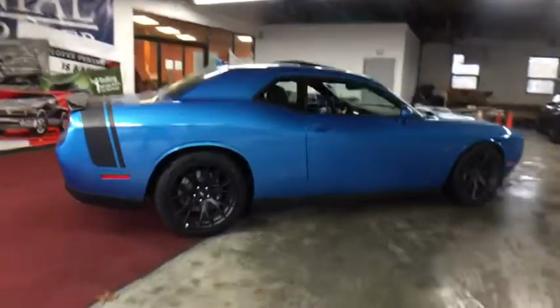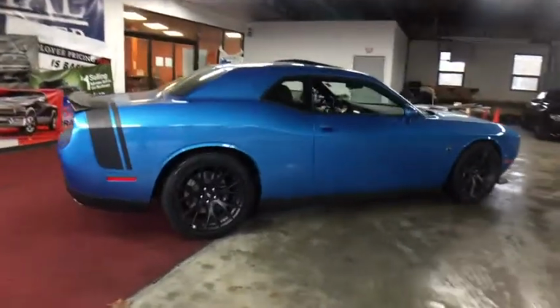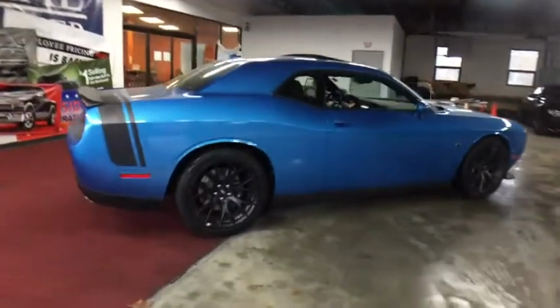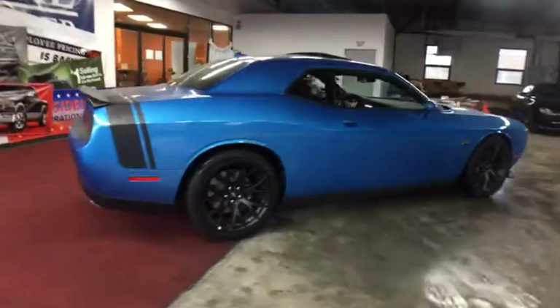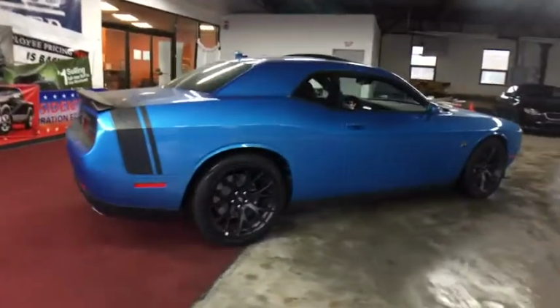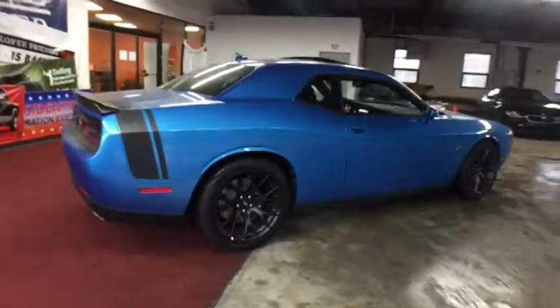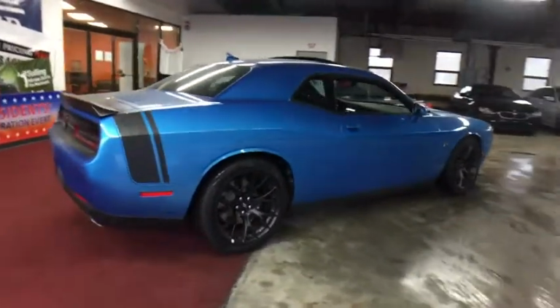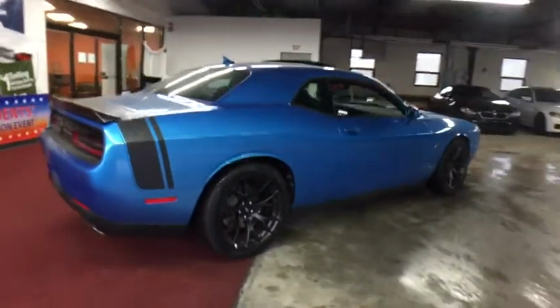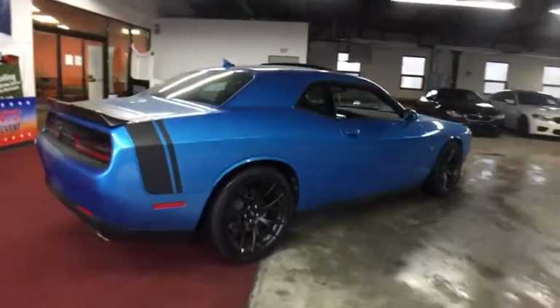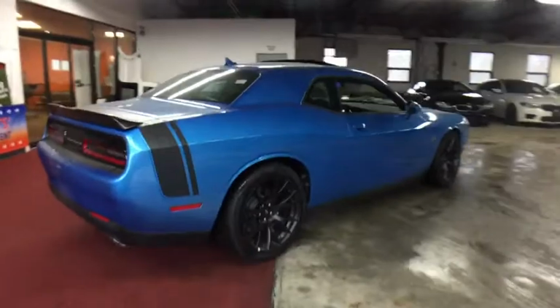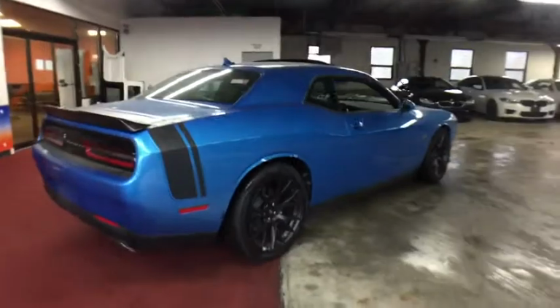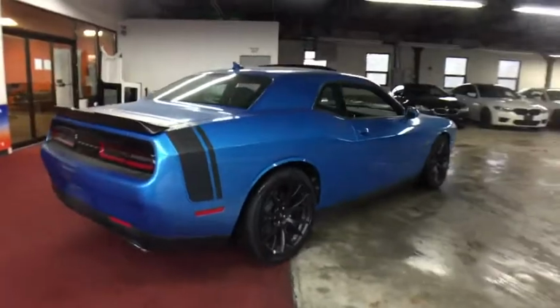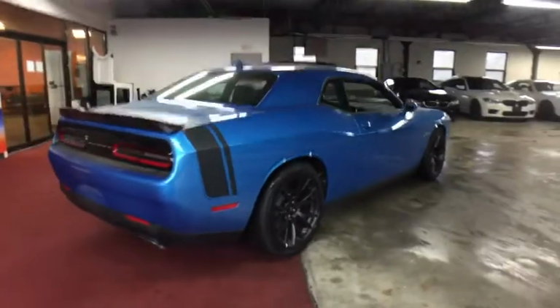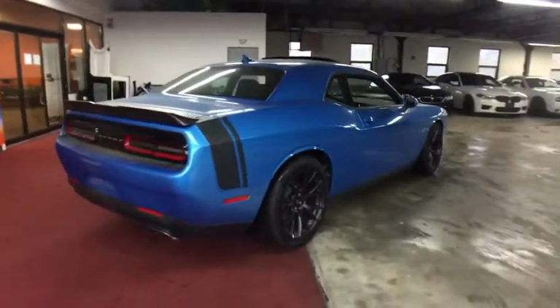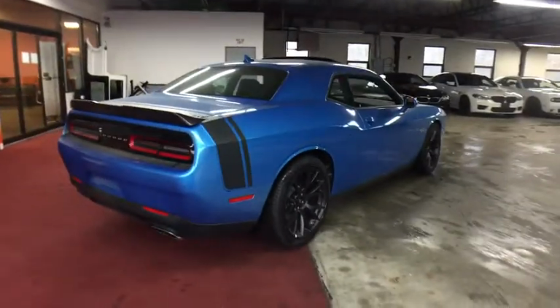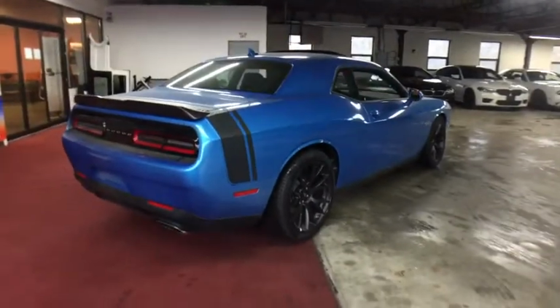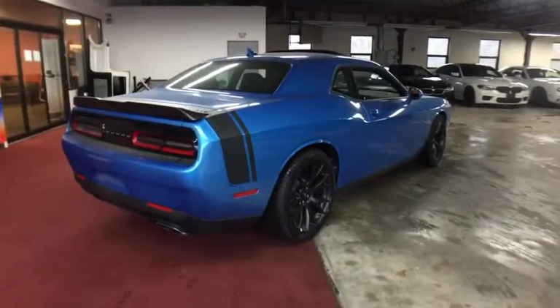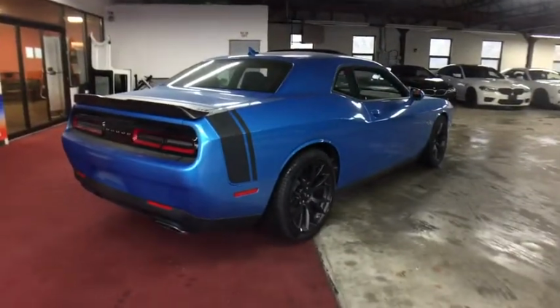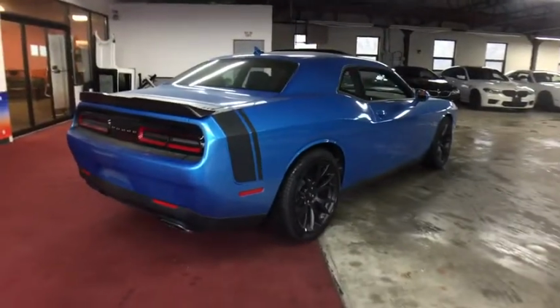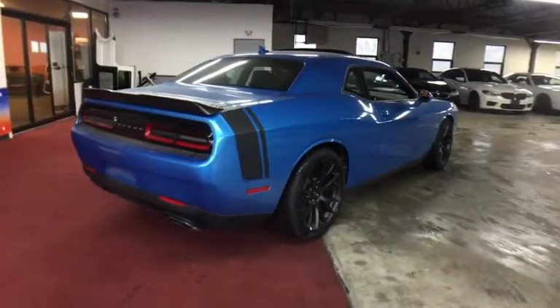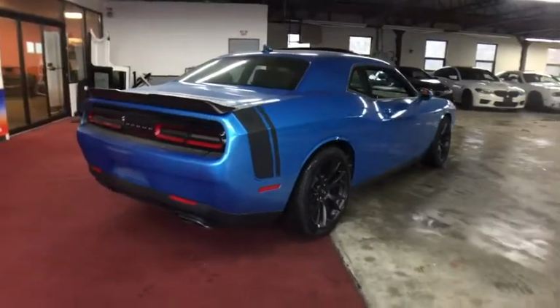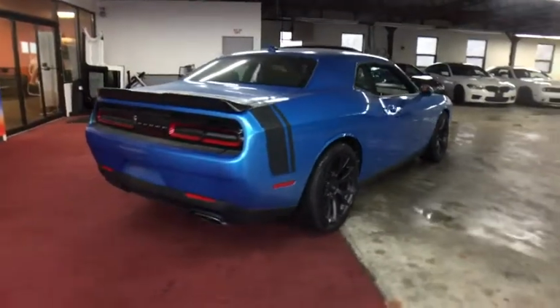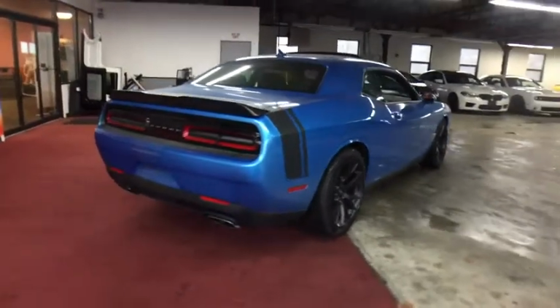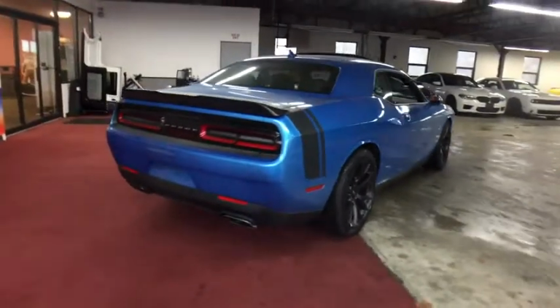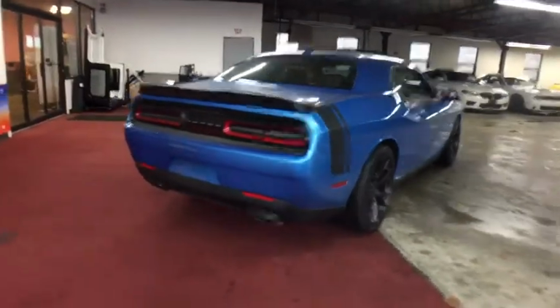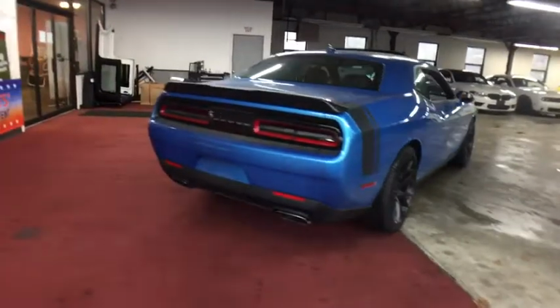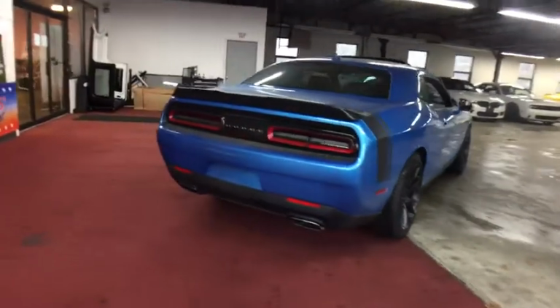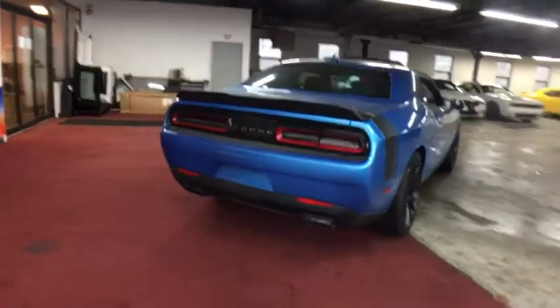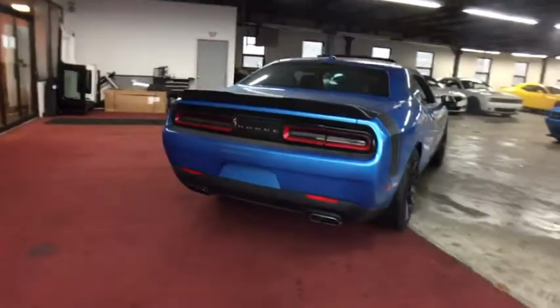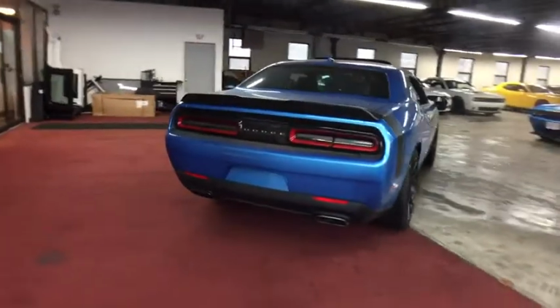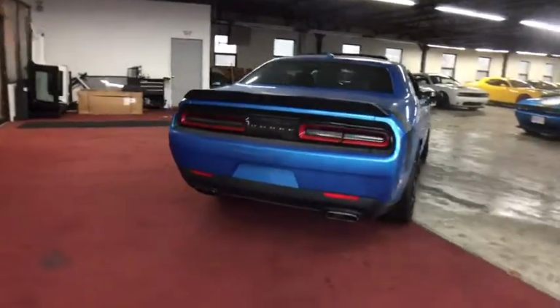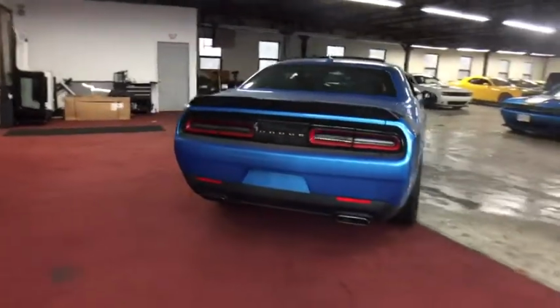Here are some of this vehicle's great options: Driver Convenience Group, Leather Interior Group. Come see the car for yourself.